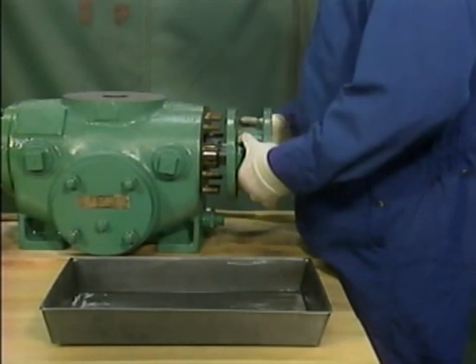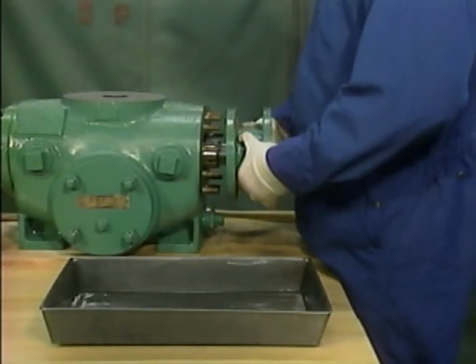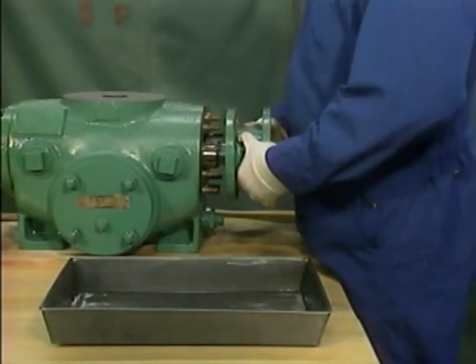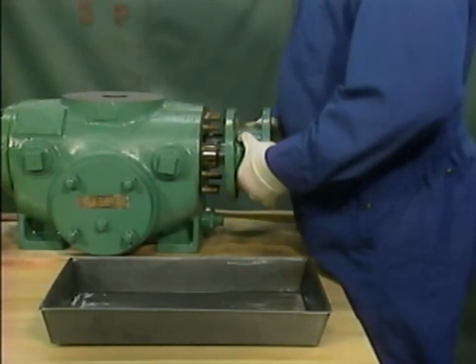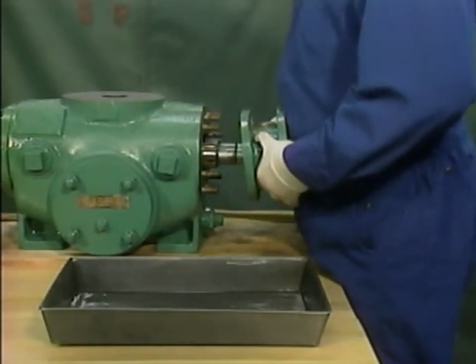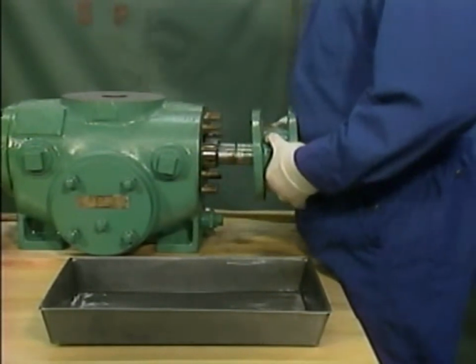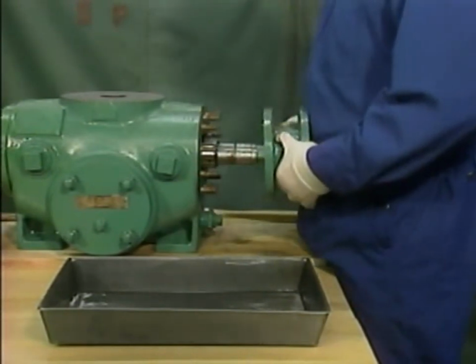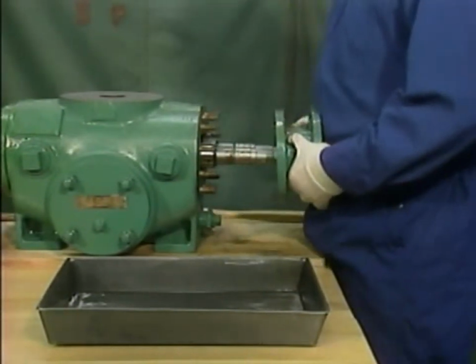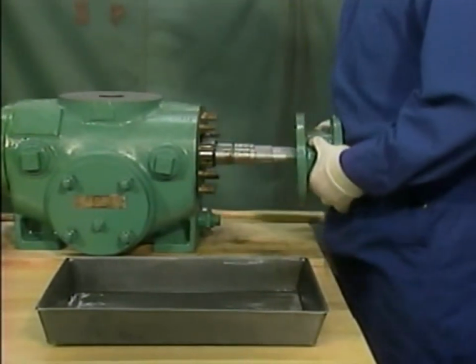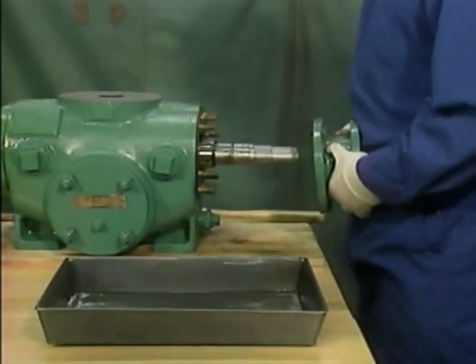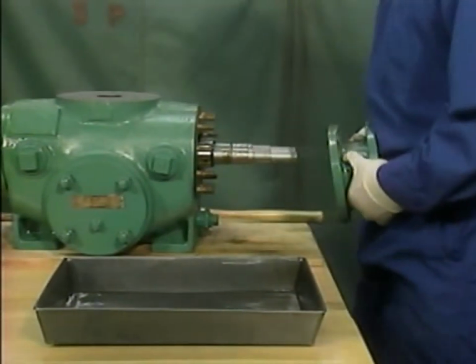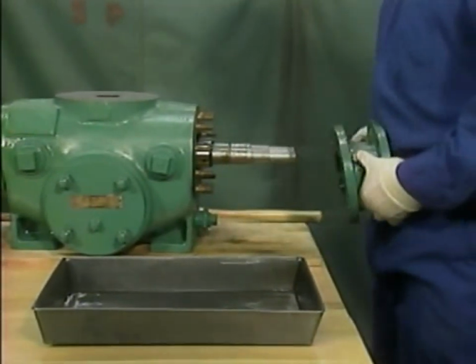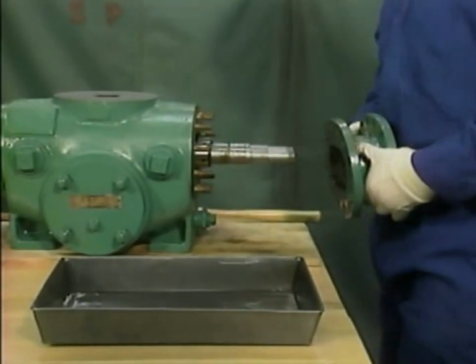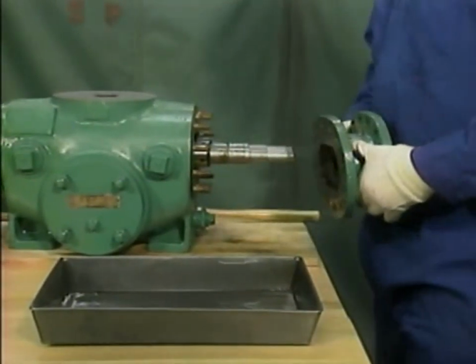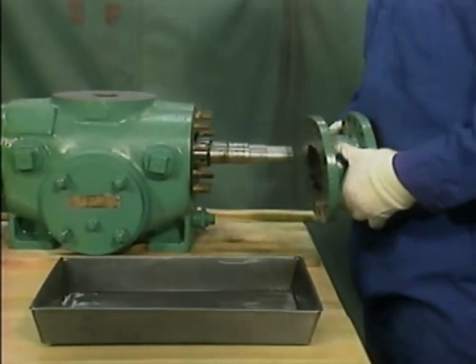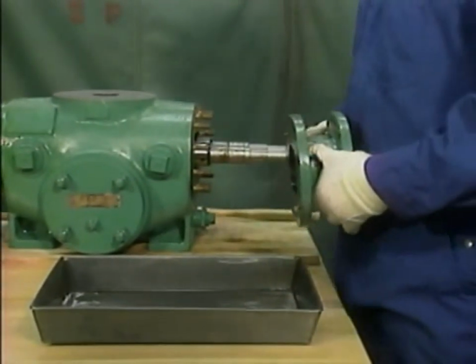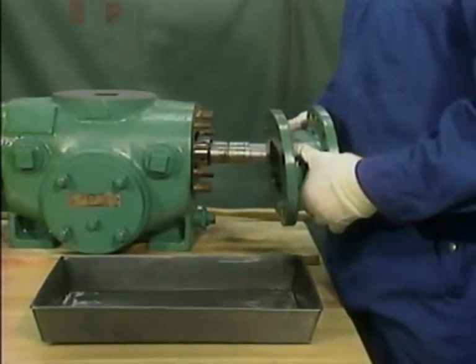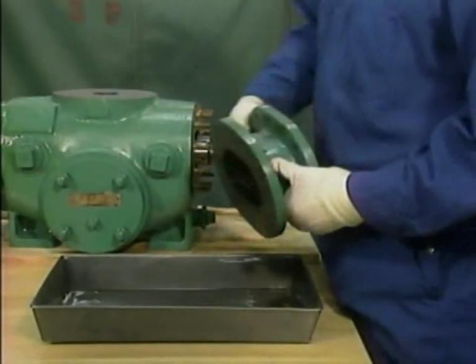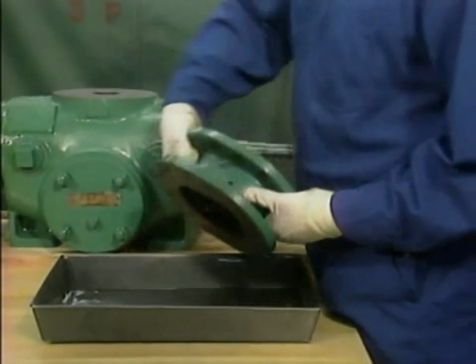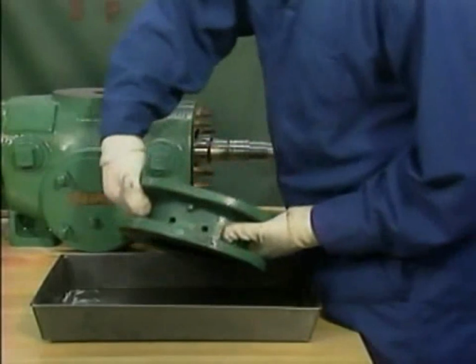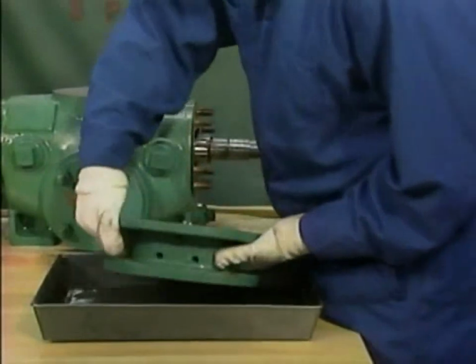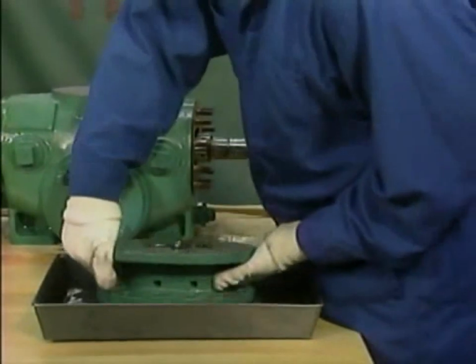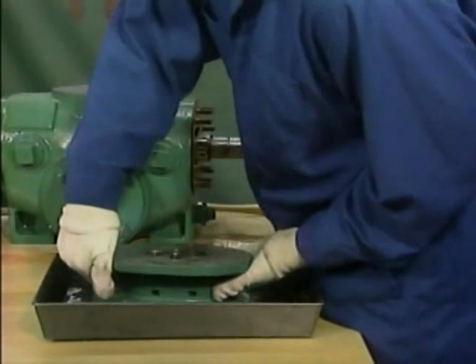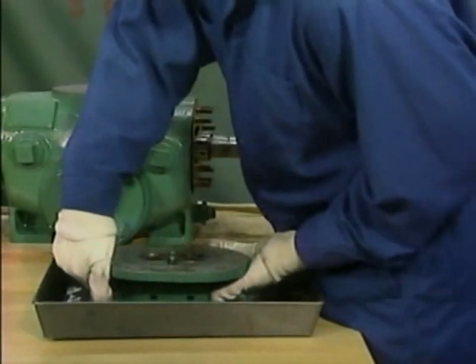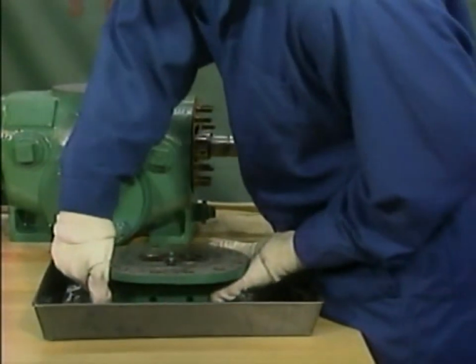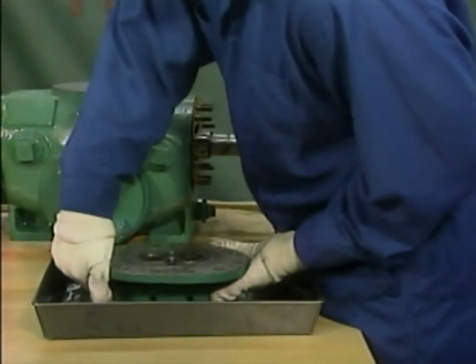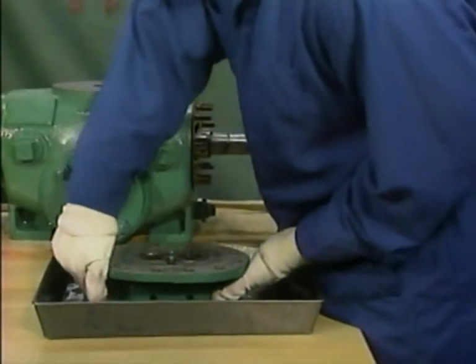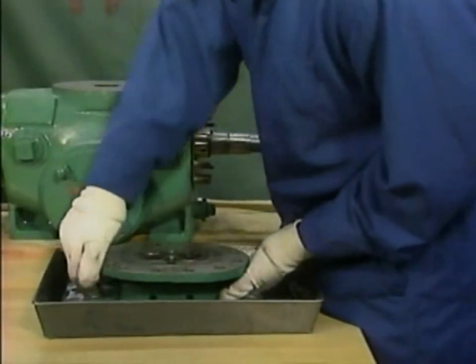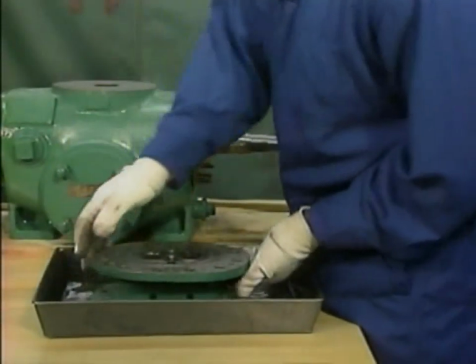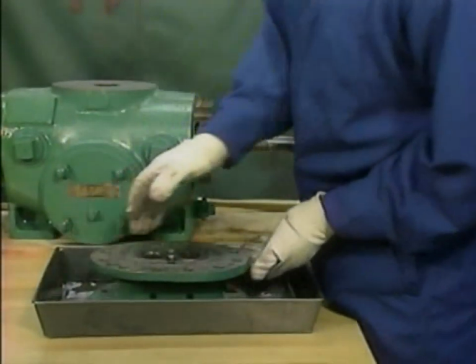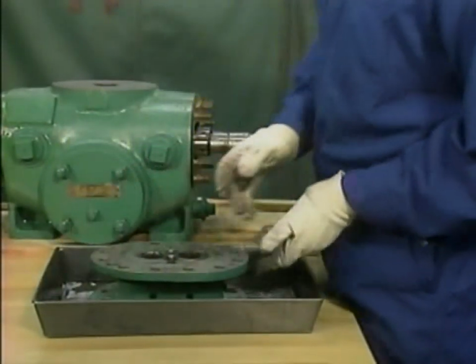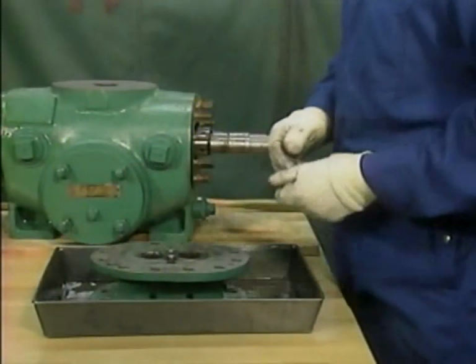When the bearing bracket is removed, the mechanic places it in a cleaning pan. This completes the initial disassembly.